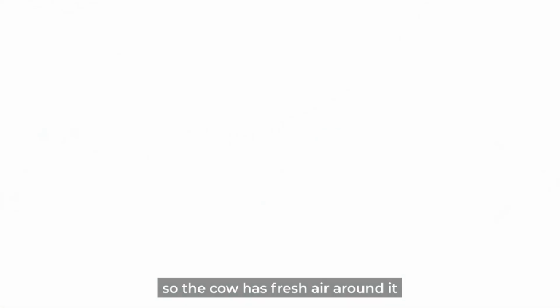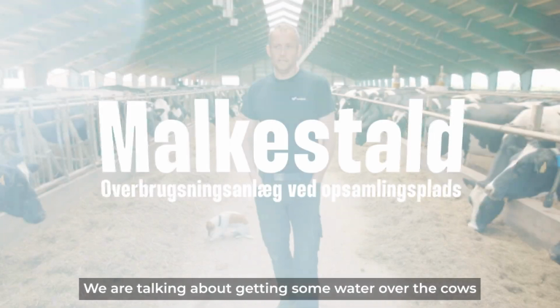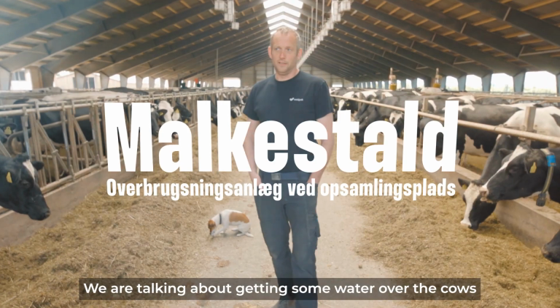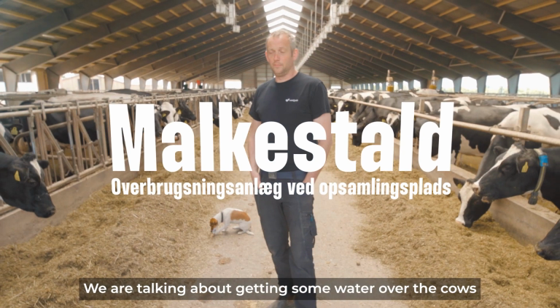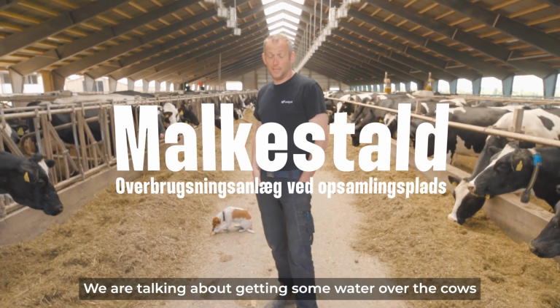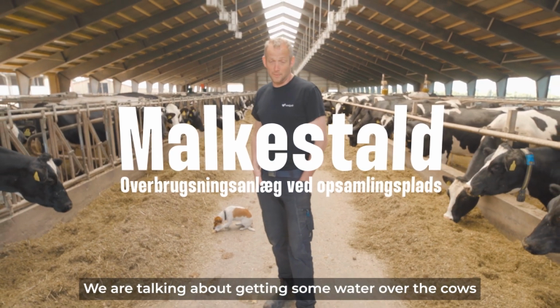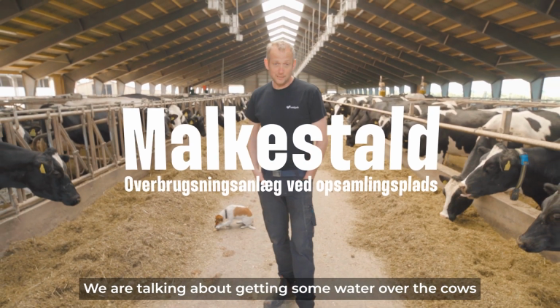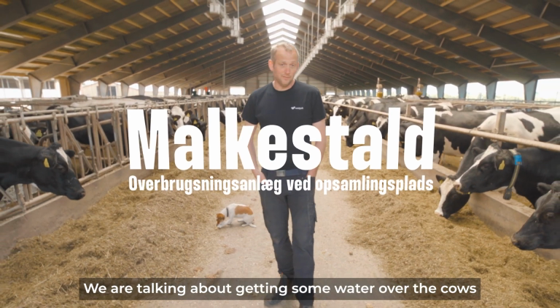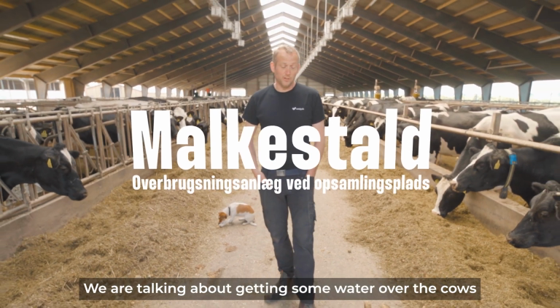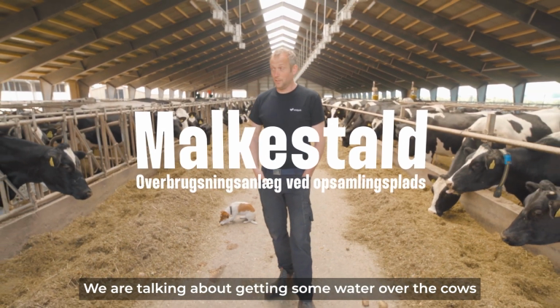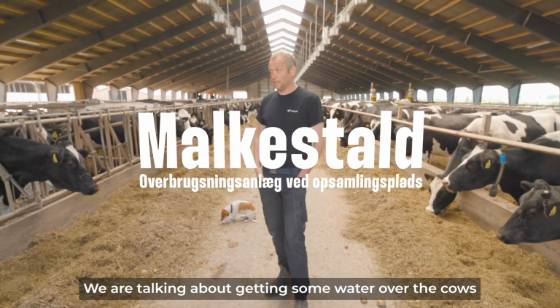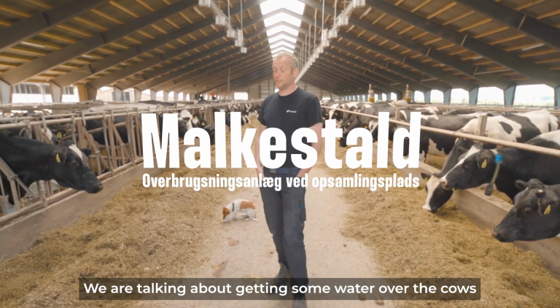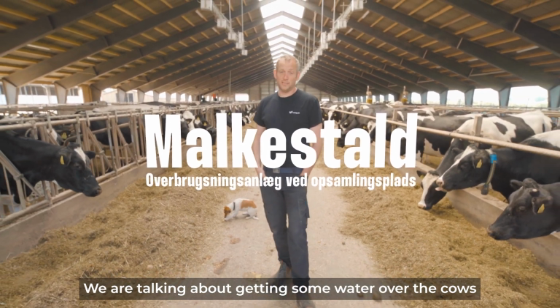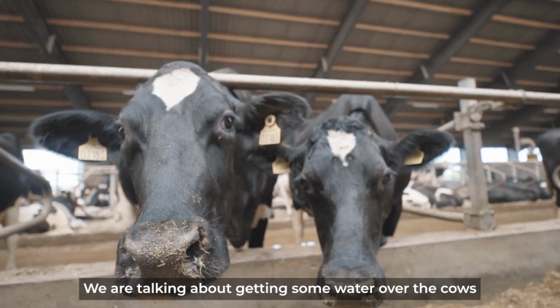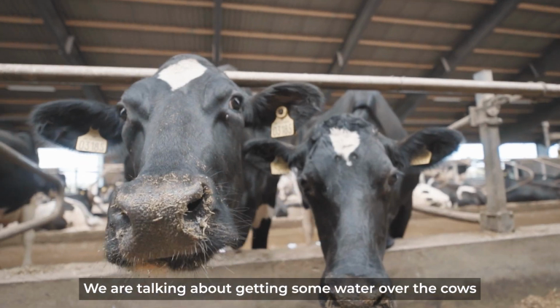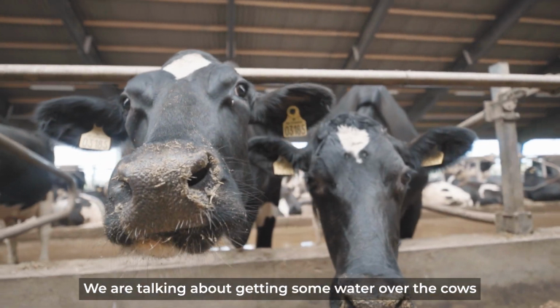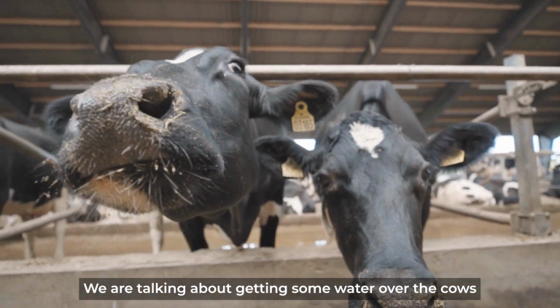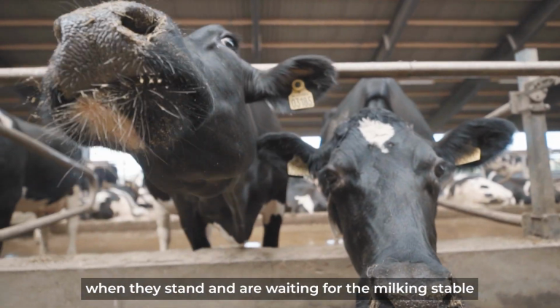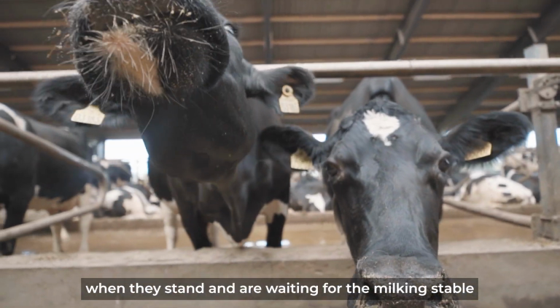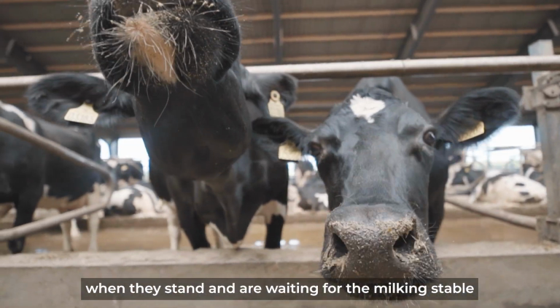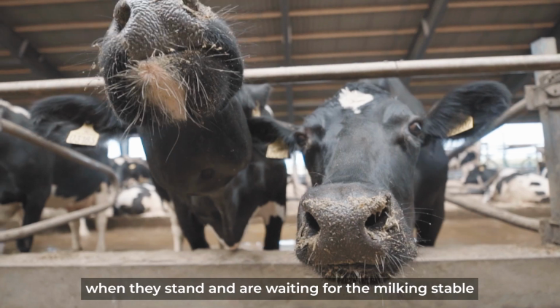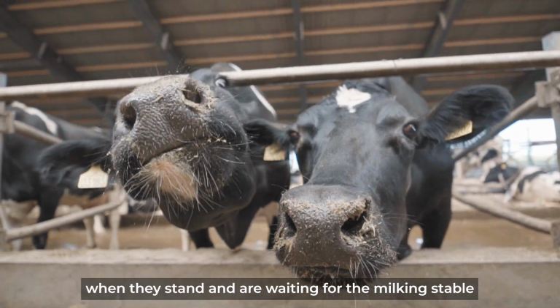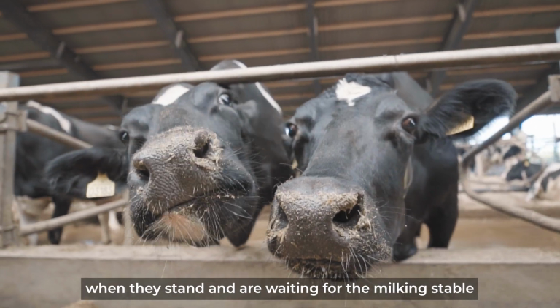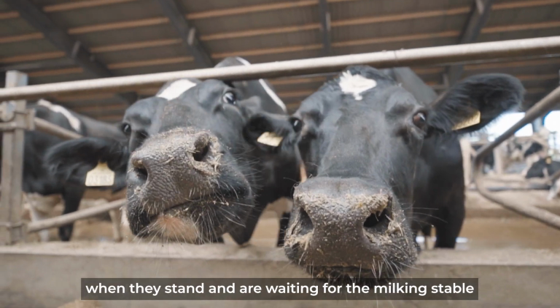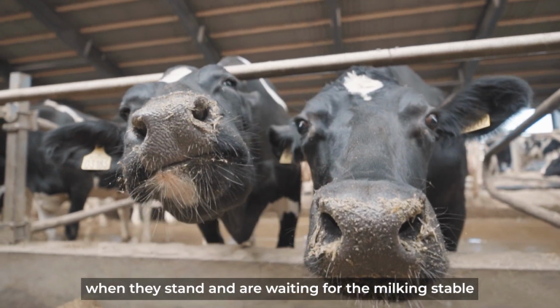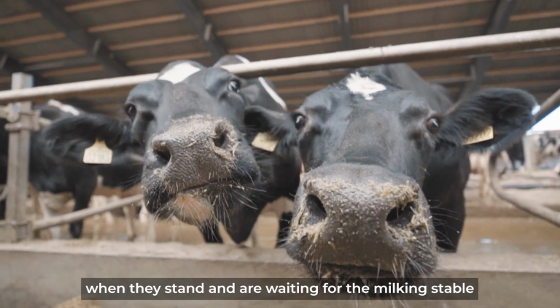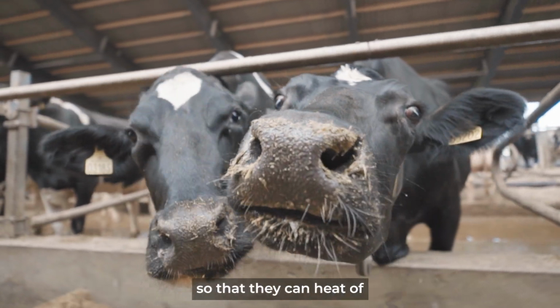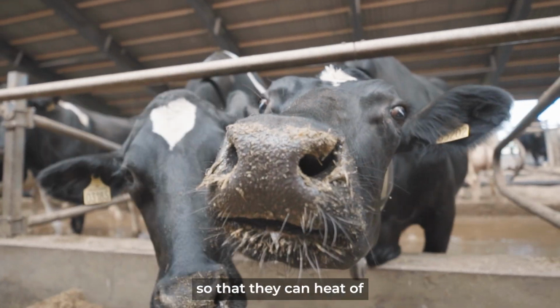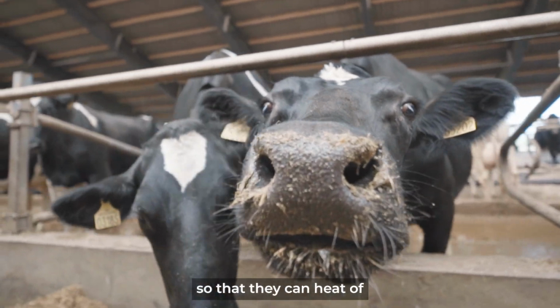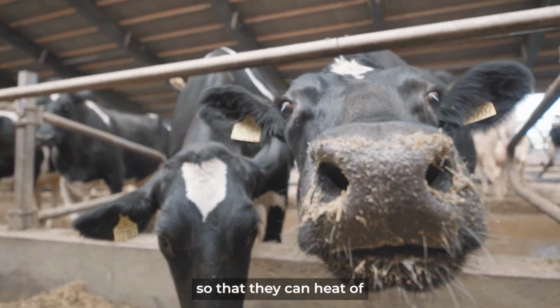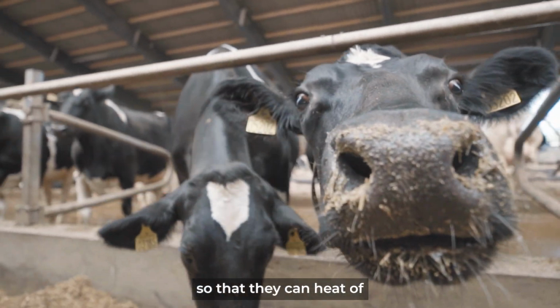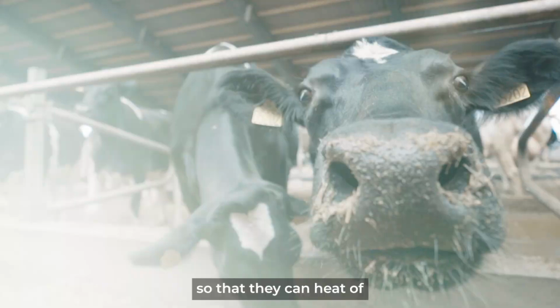We are also talking about putting some water over the cows when they stand and wait for the milking stable, so that we can cool them off.